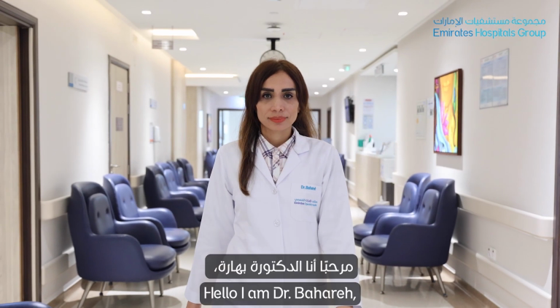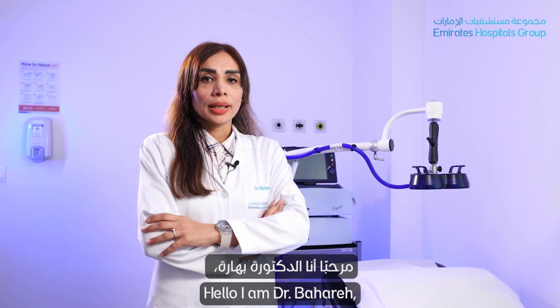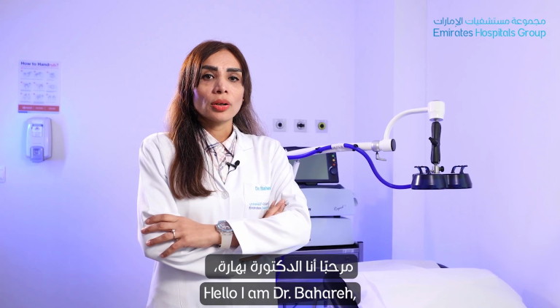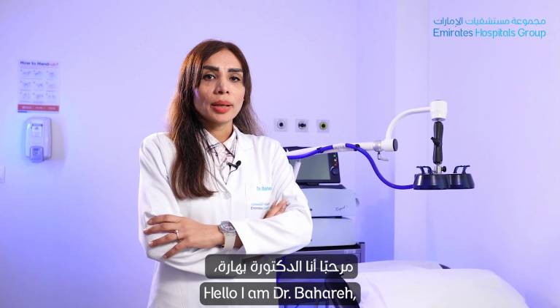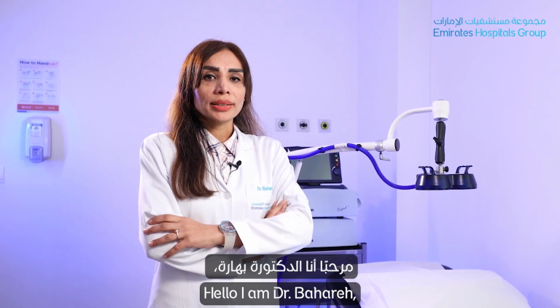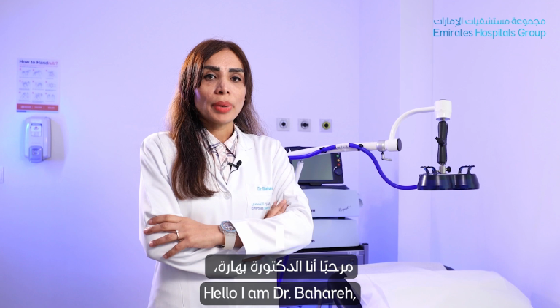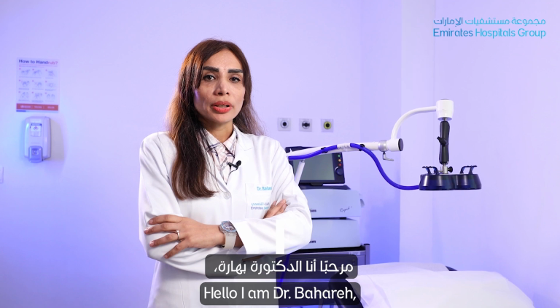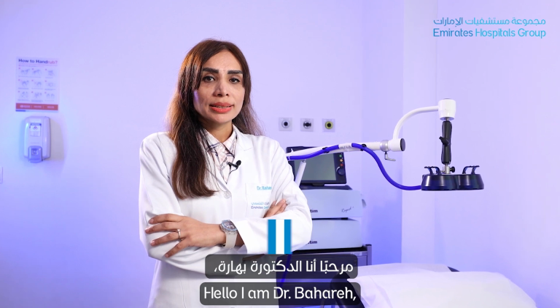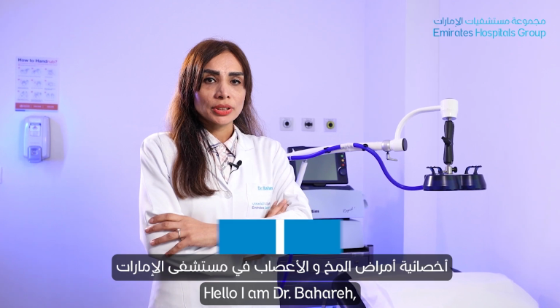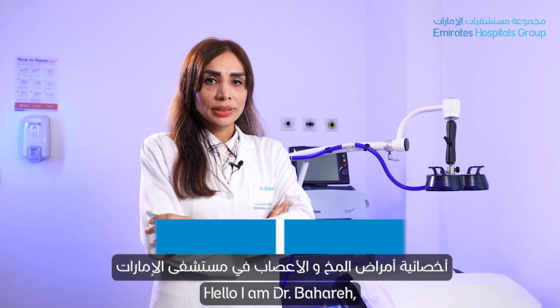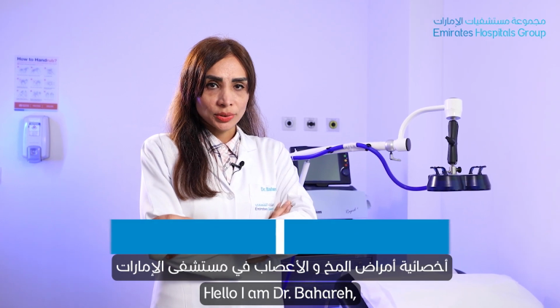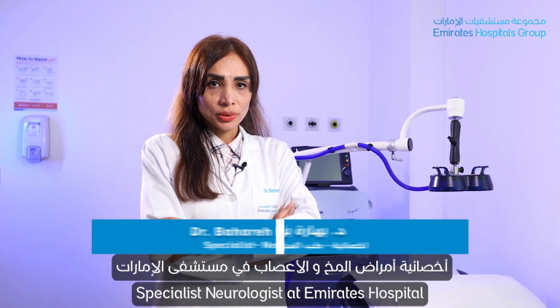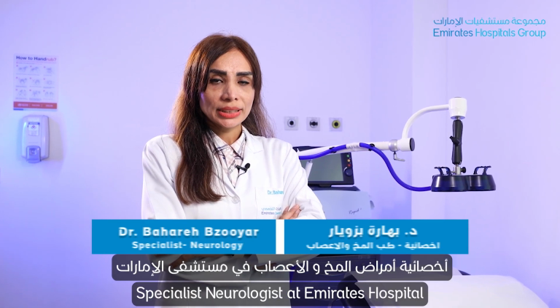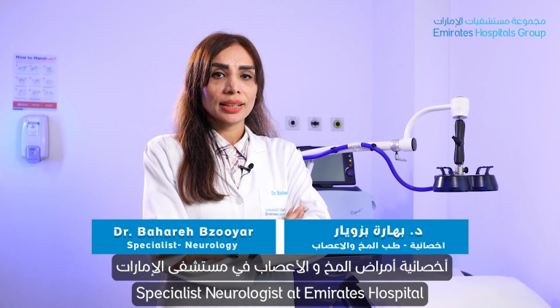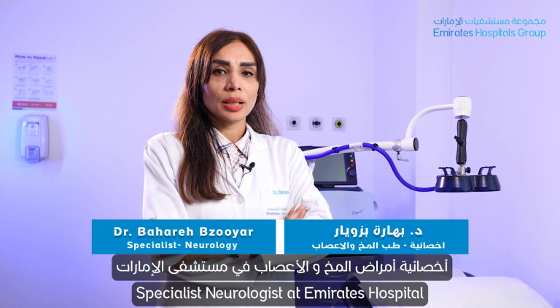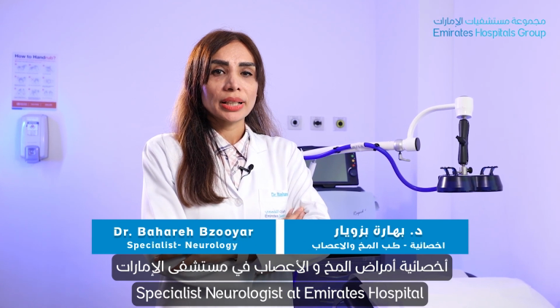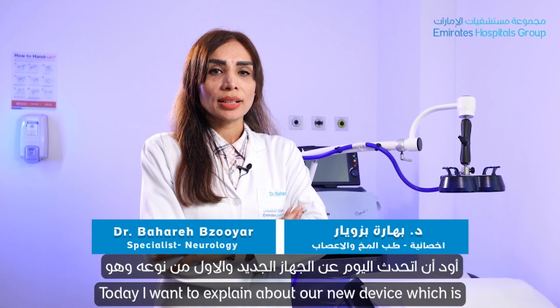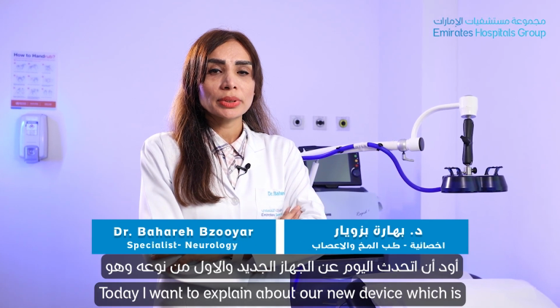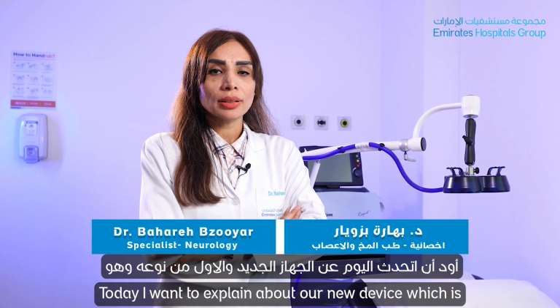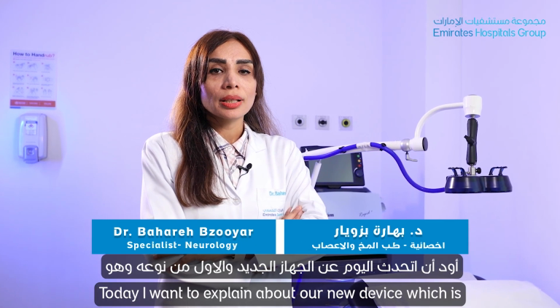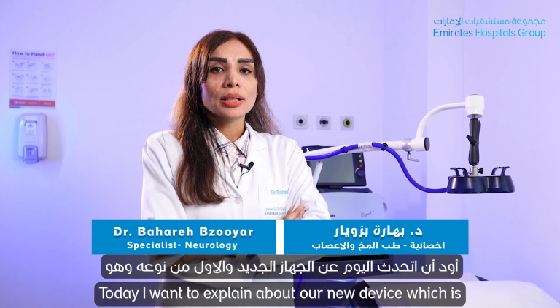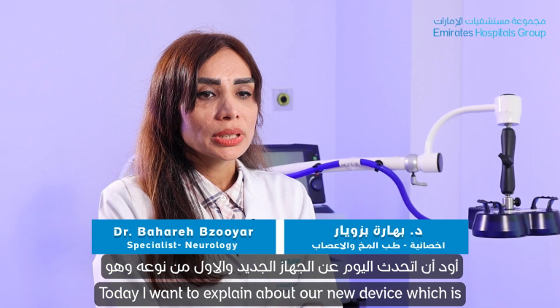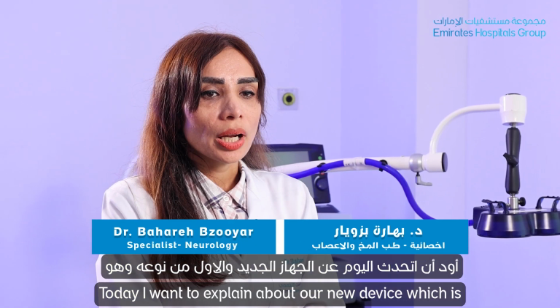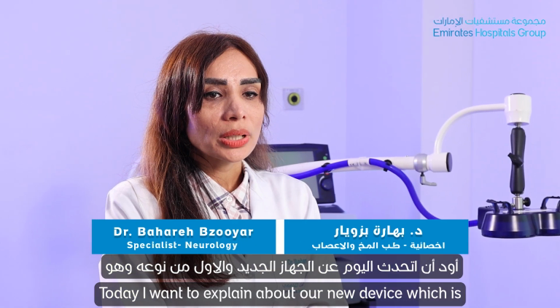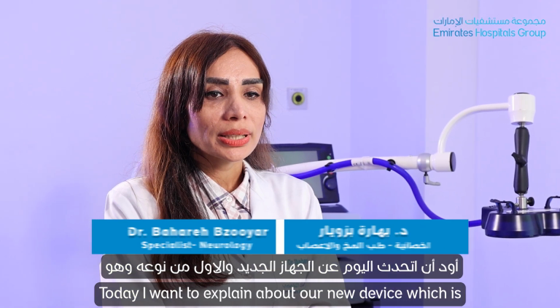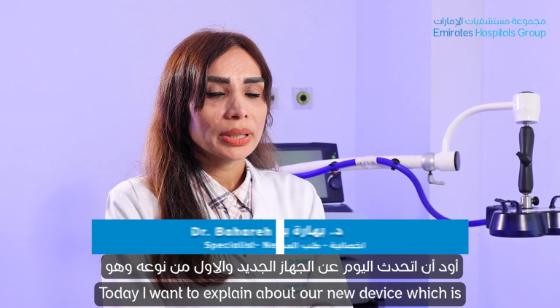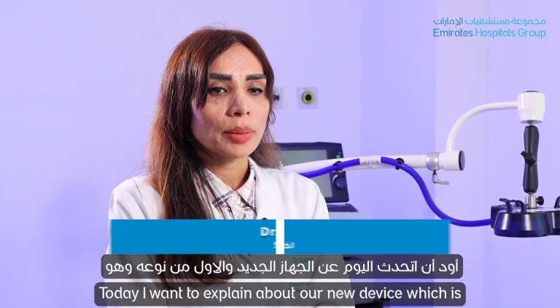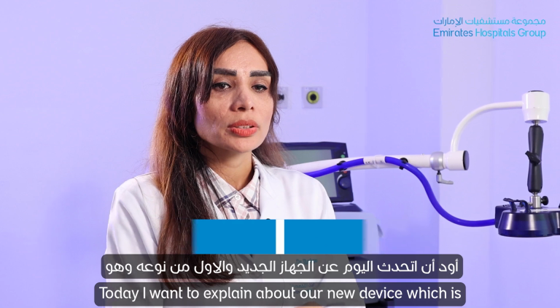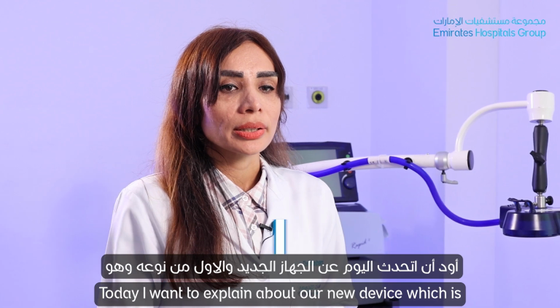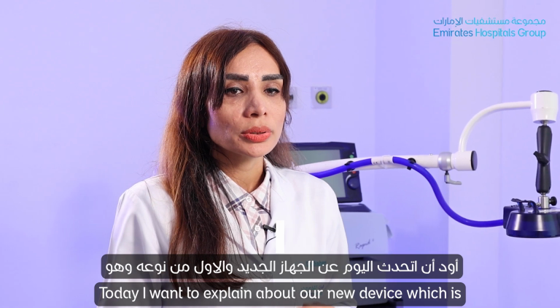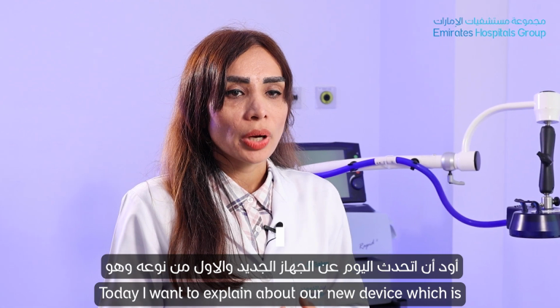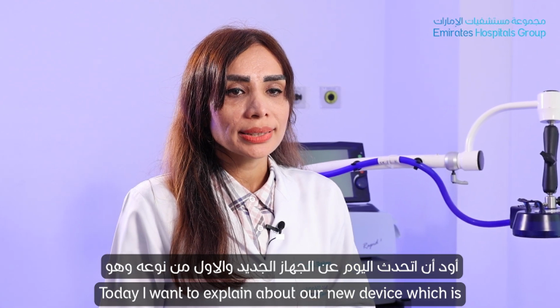Hello, I'm Dr. Bahare, a specialist neurologist in Emirates Hospital. Today I want to explain about our new device.